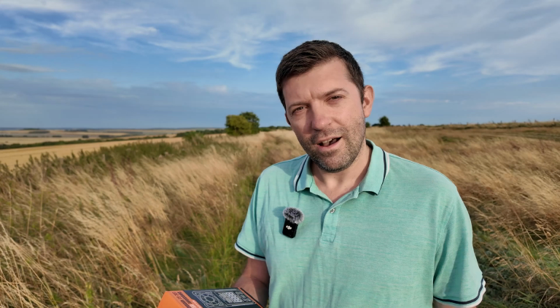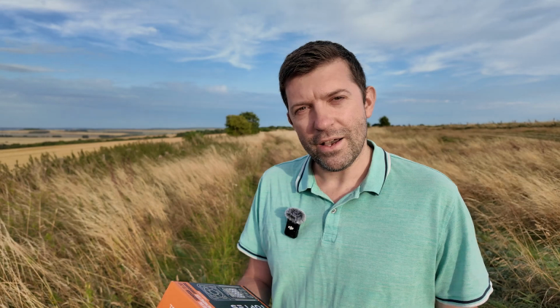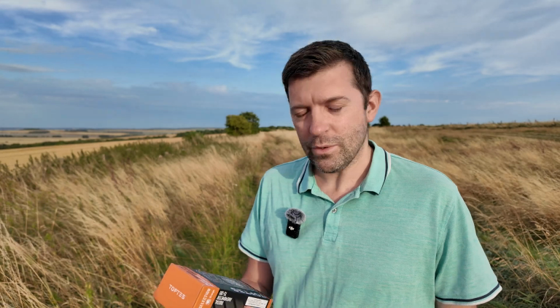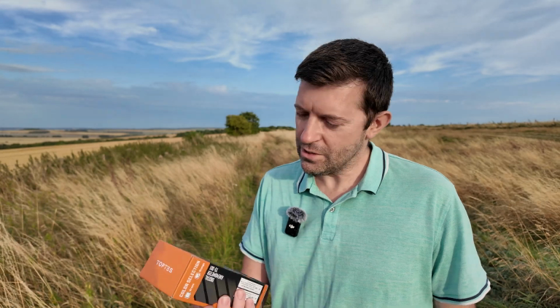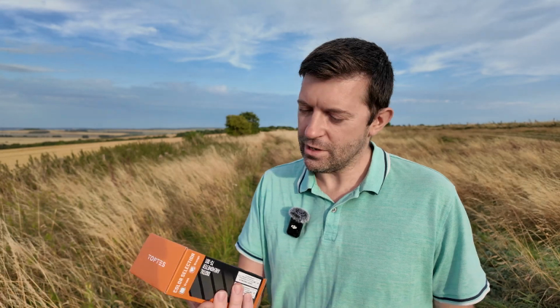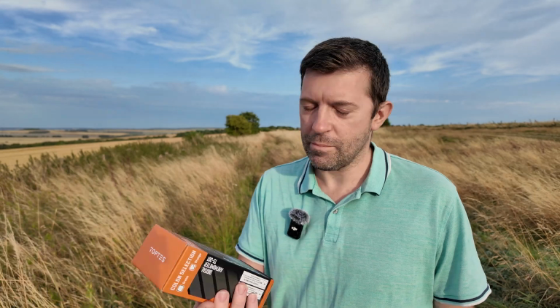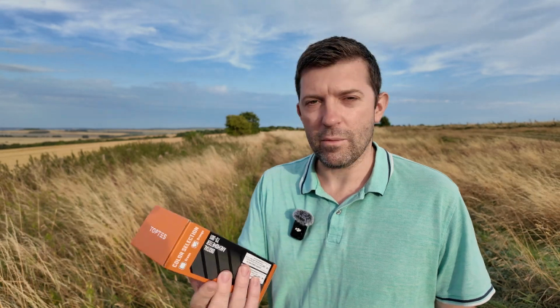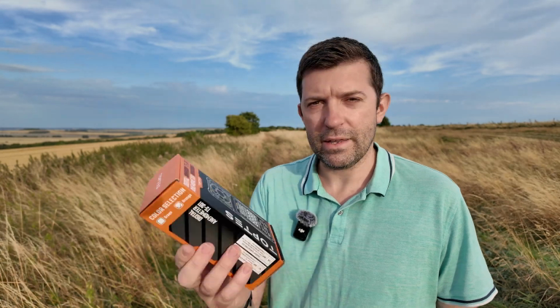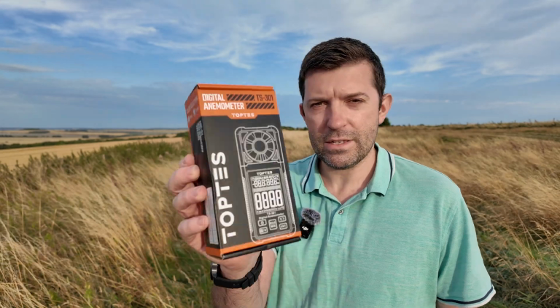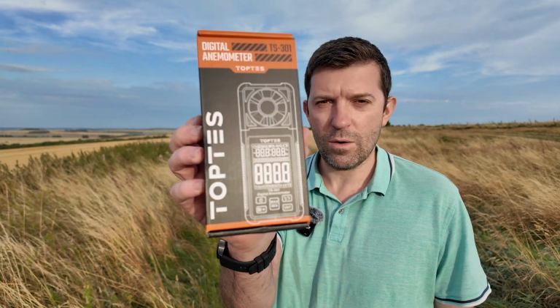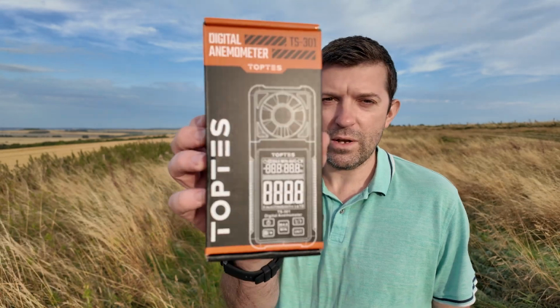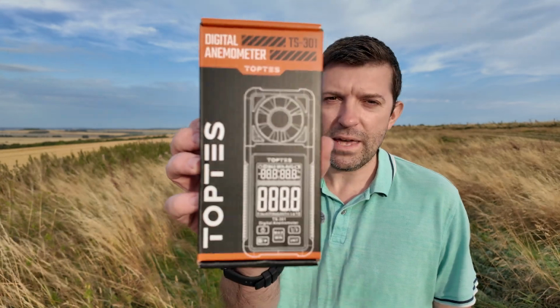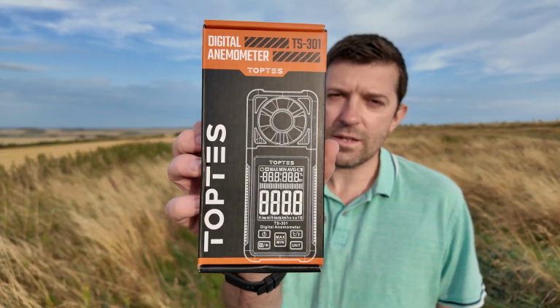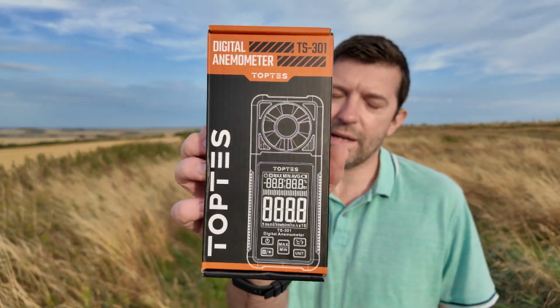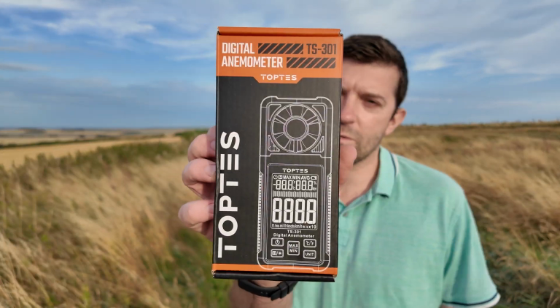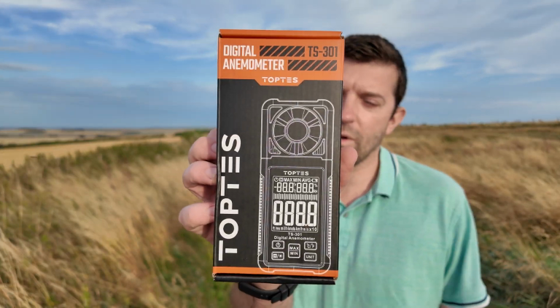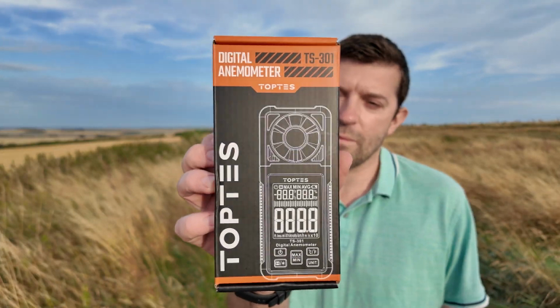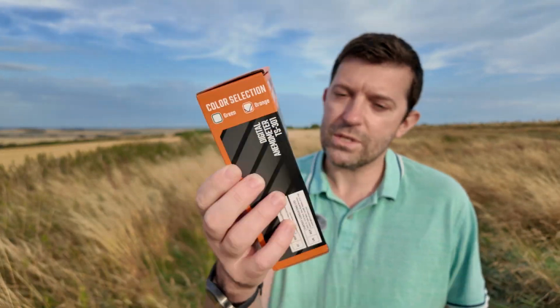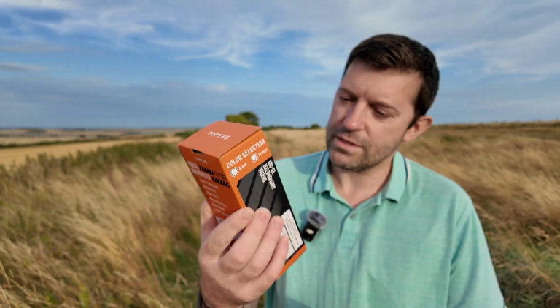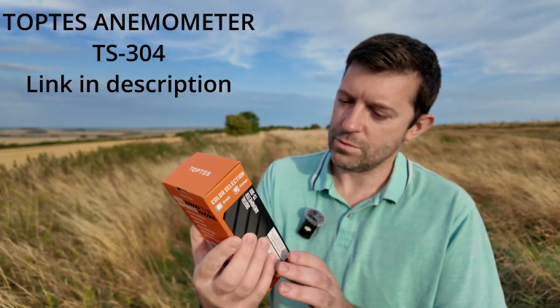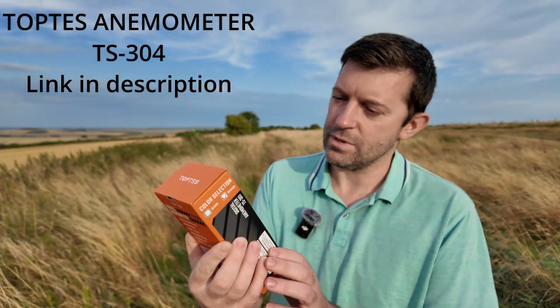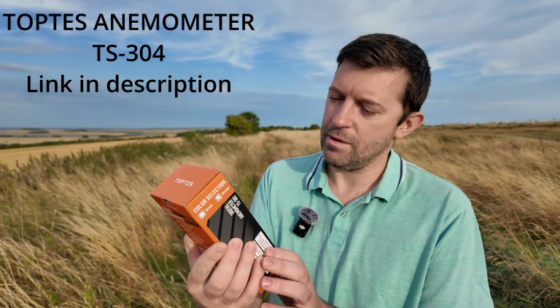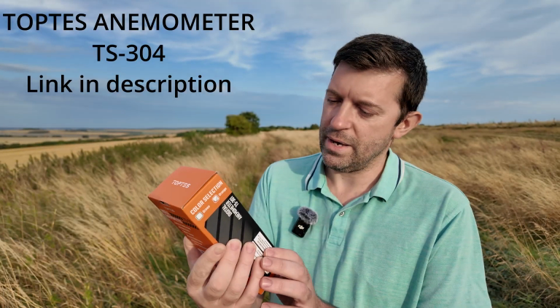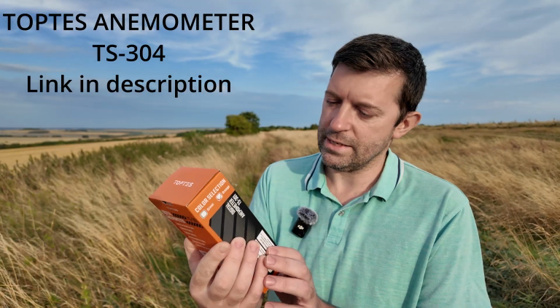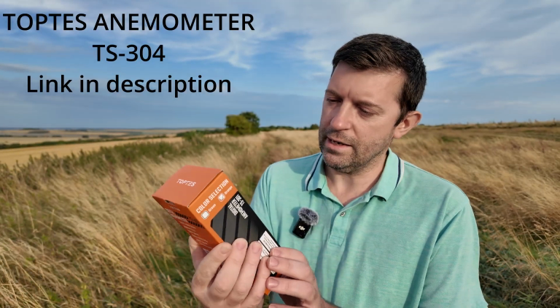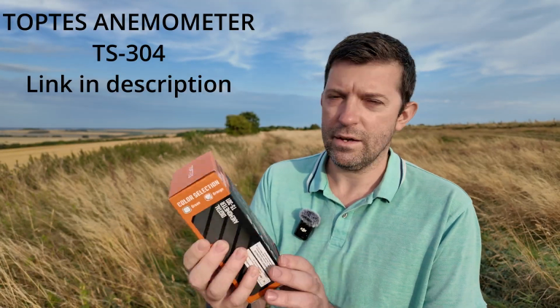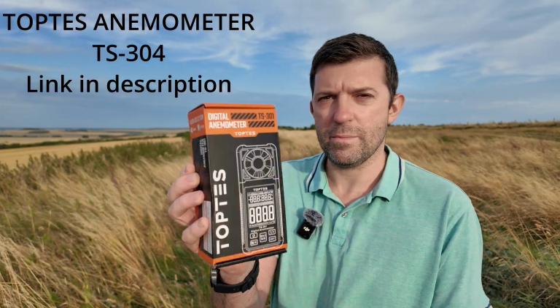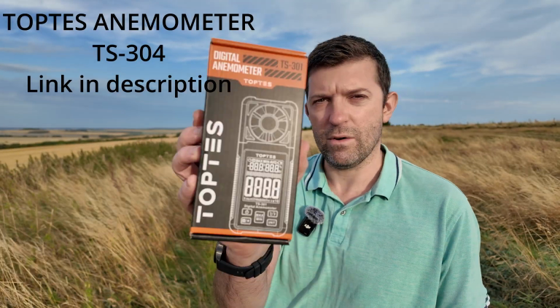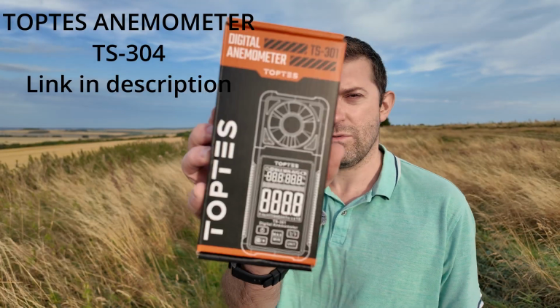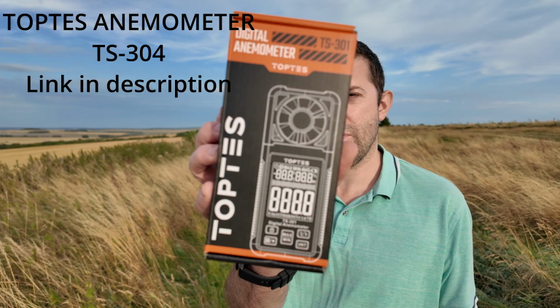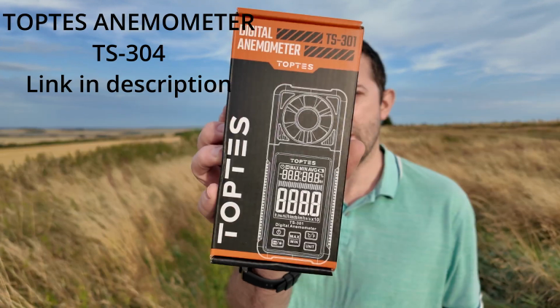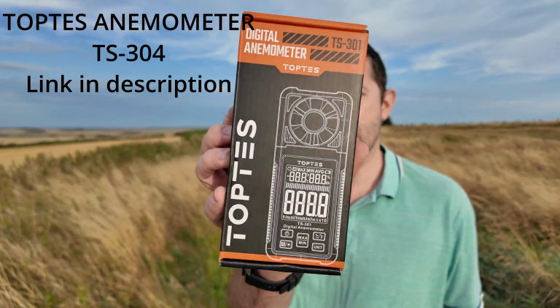Hi, so I decided to buy one of these wind meters. I picked this one on Amazon because it was the bestseller. It was about £30.